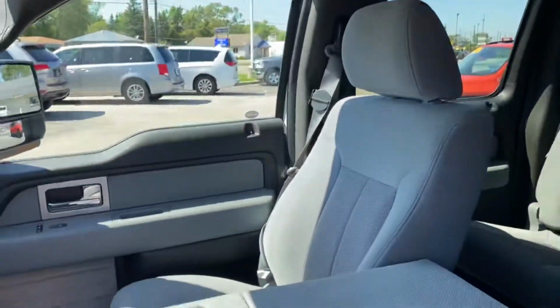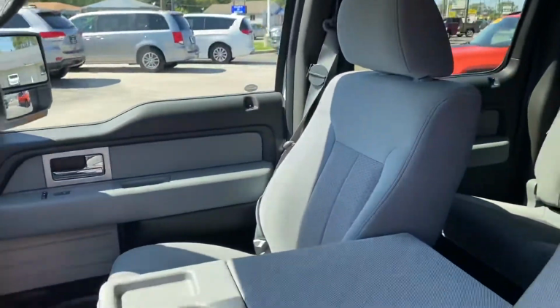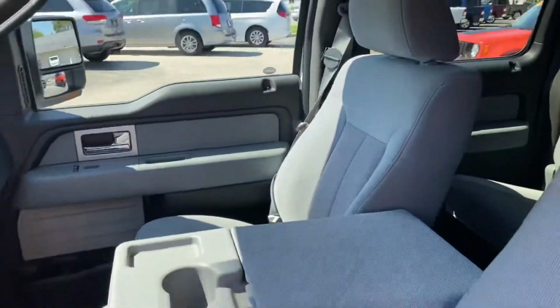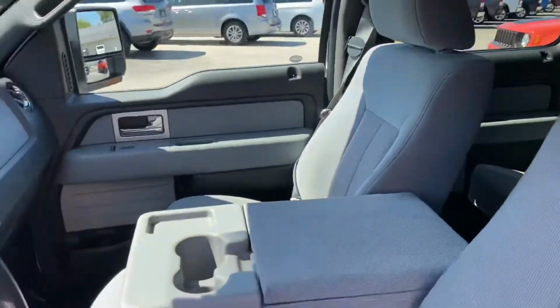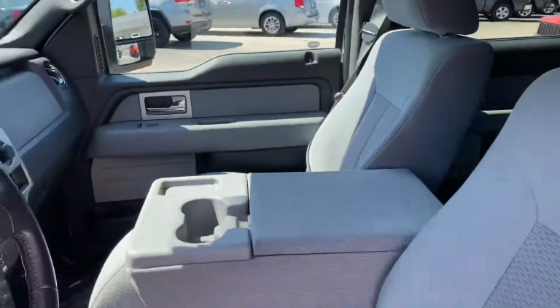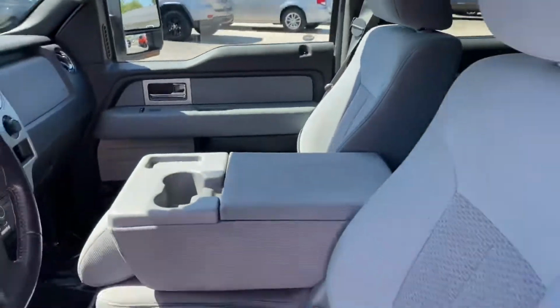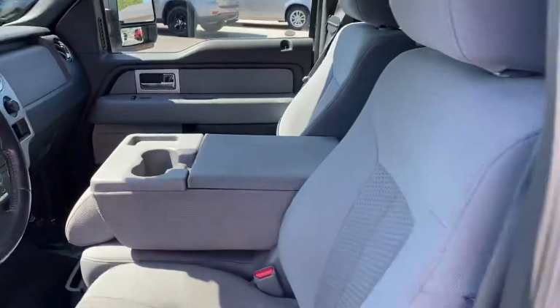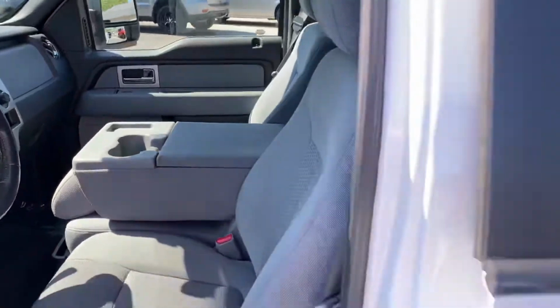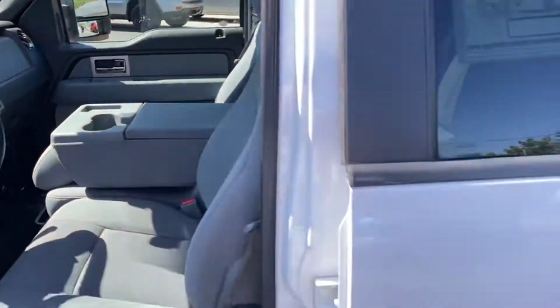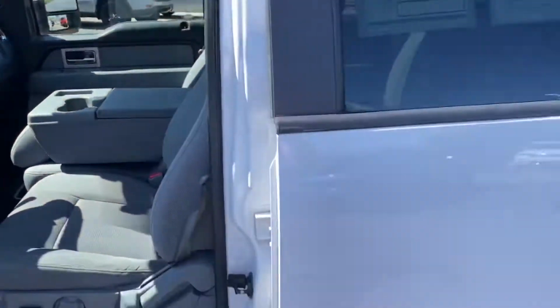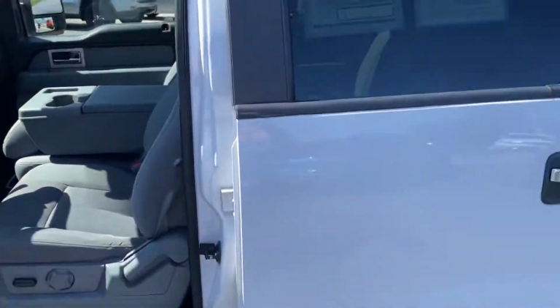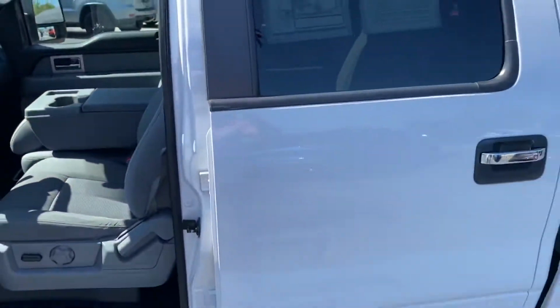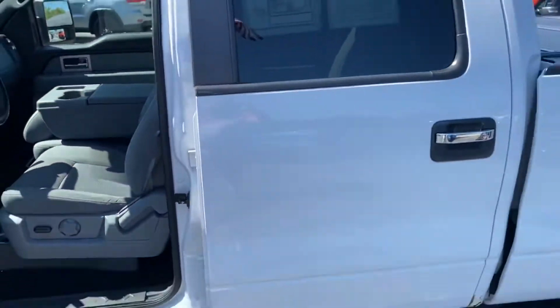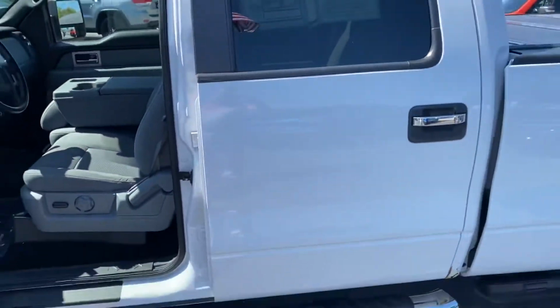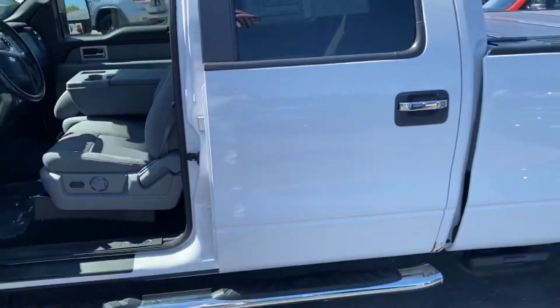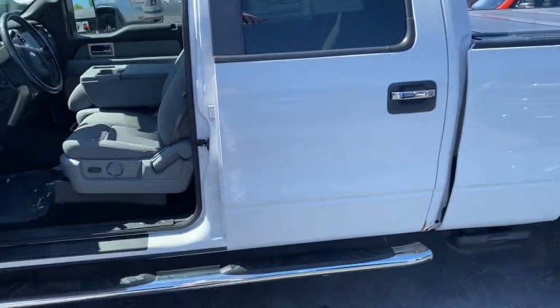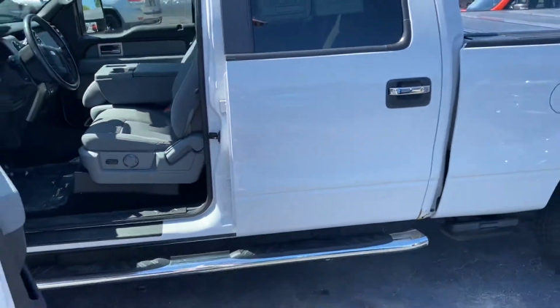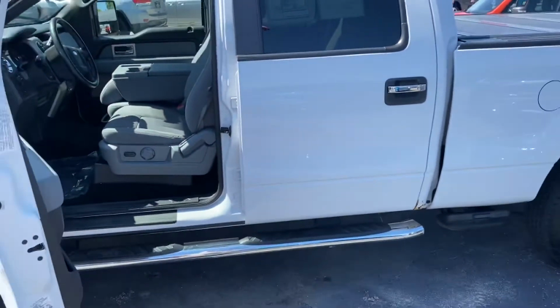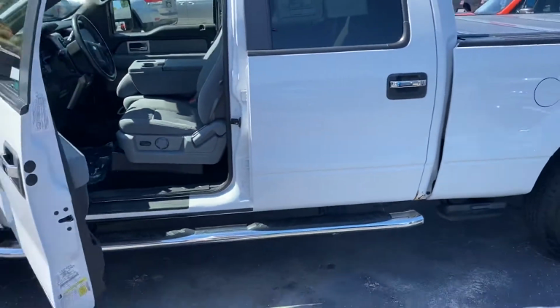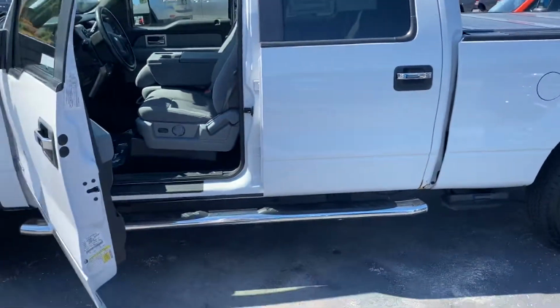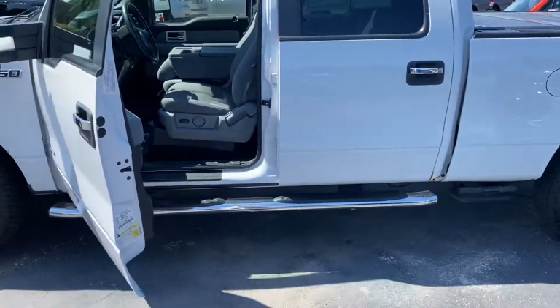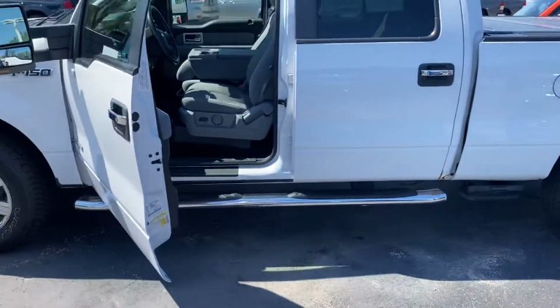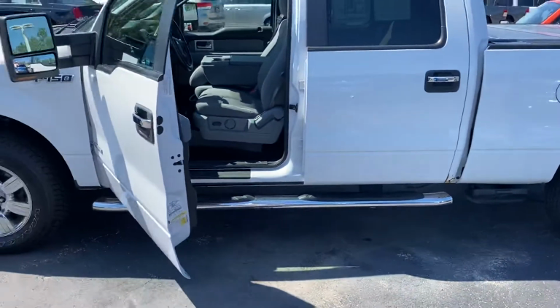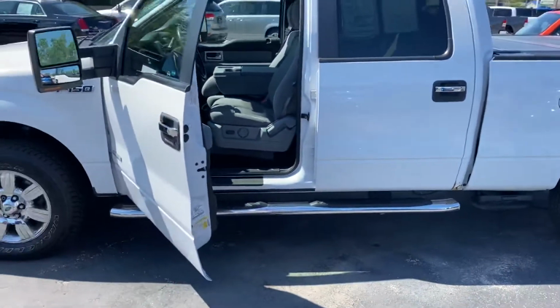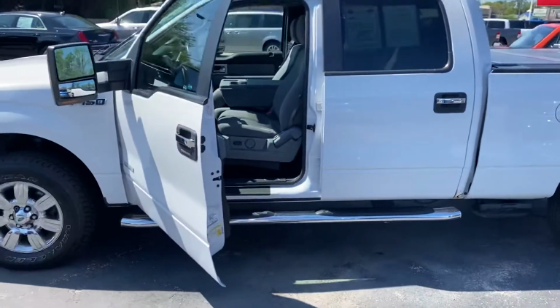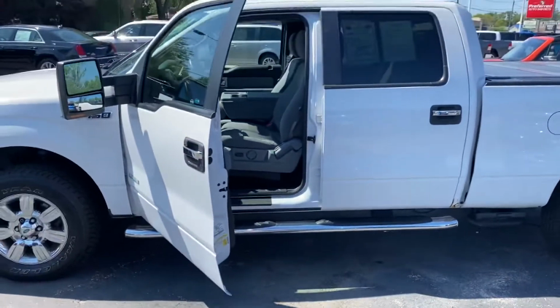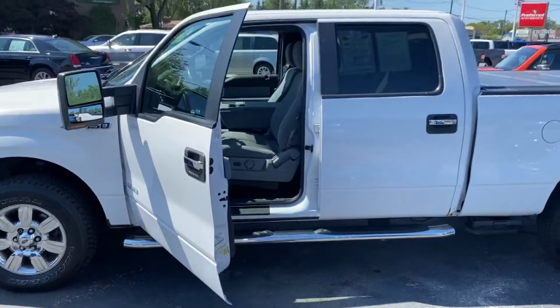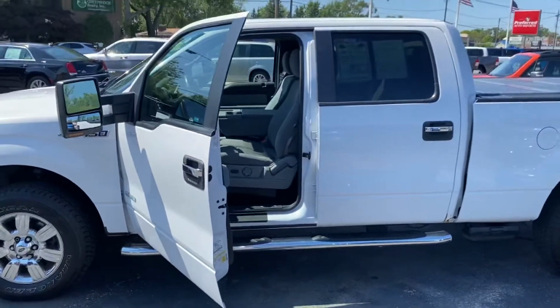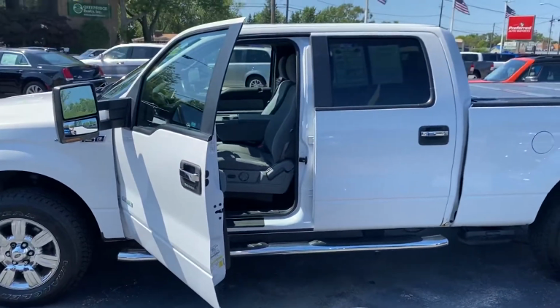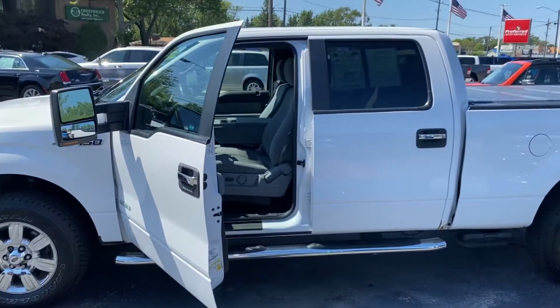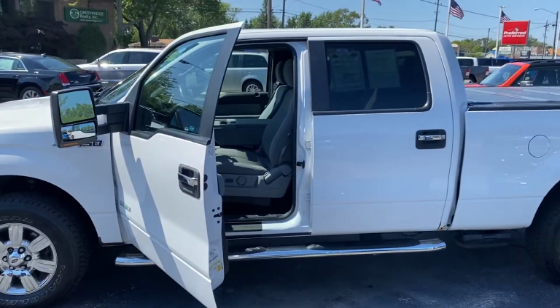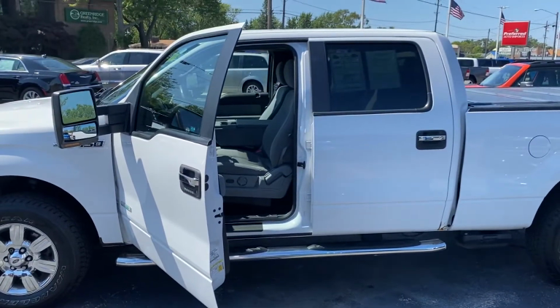Give me a call — this won't last long. Hope to hear from you soon.